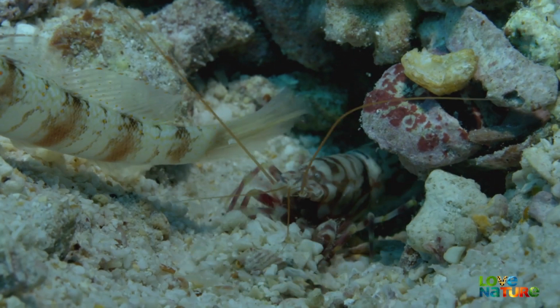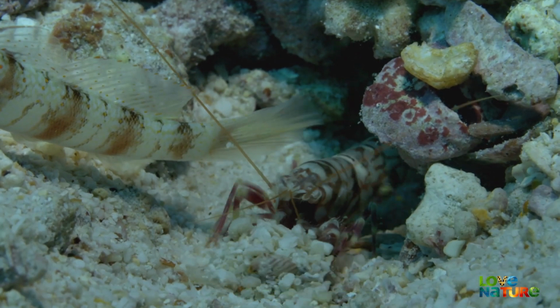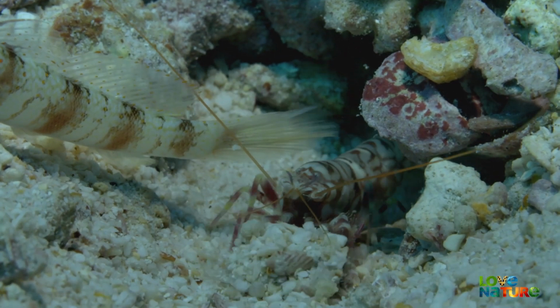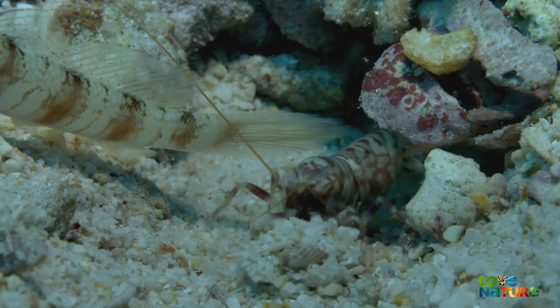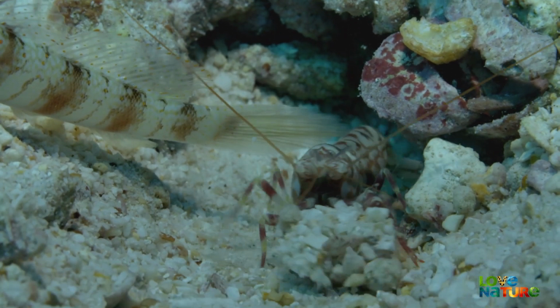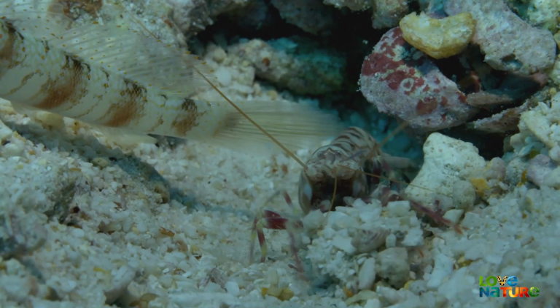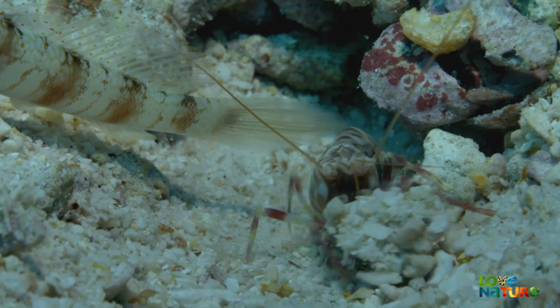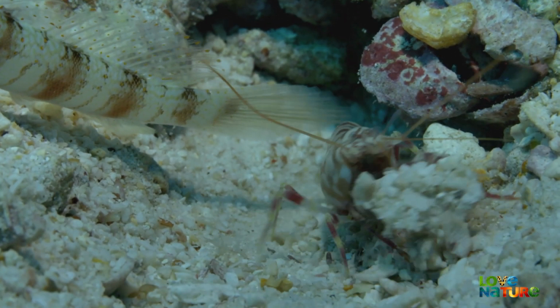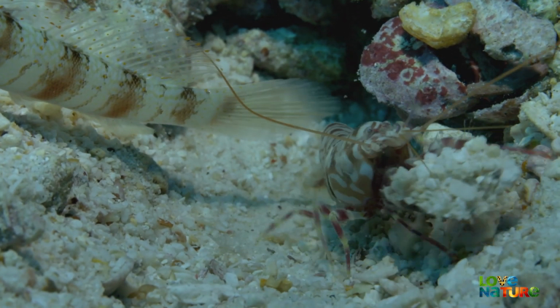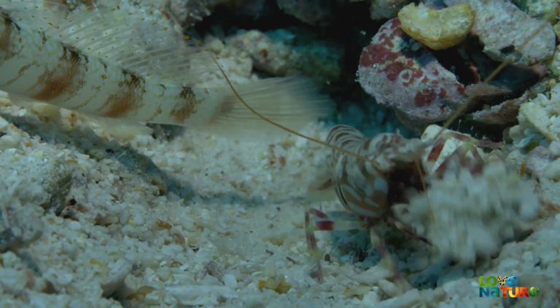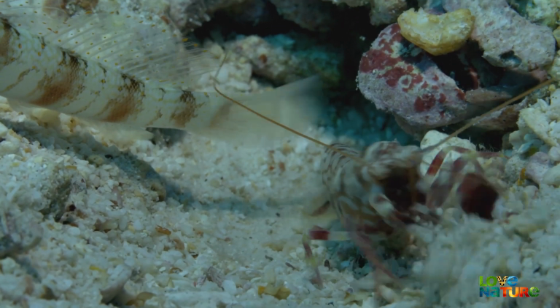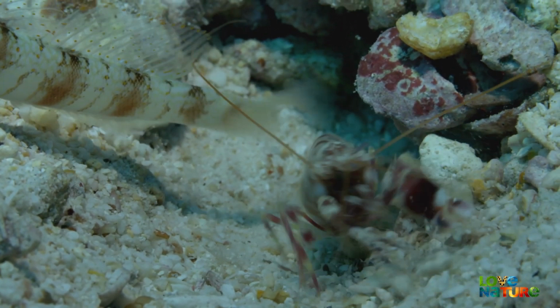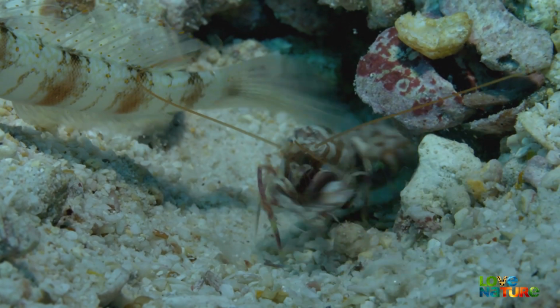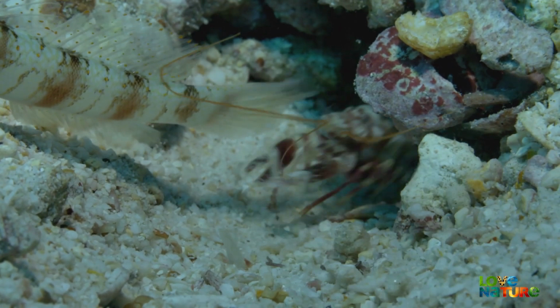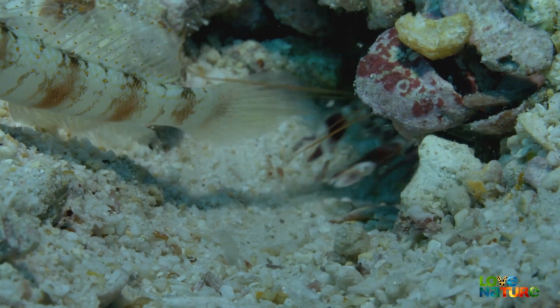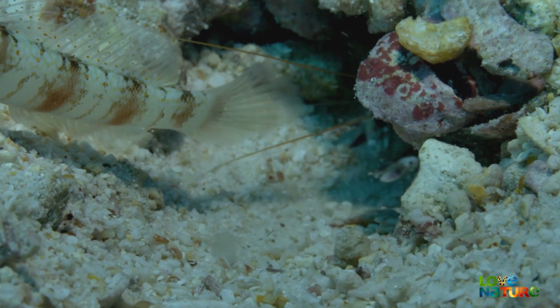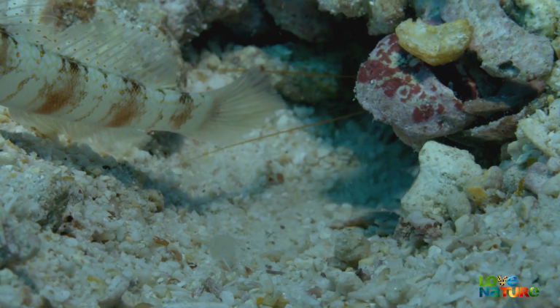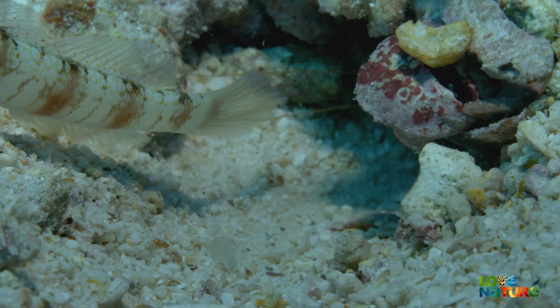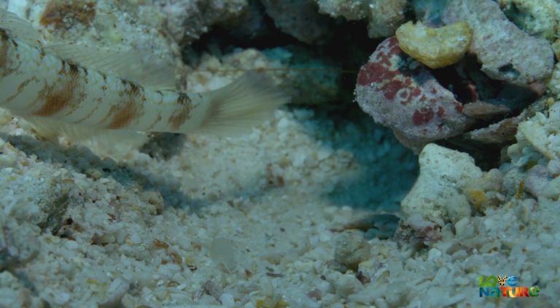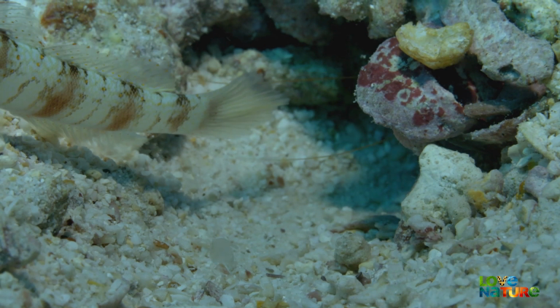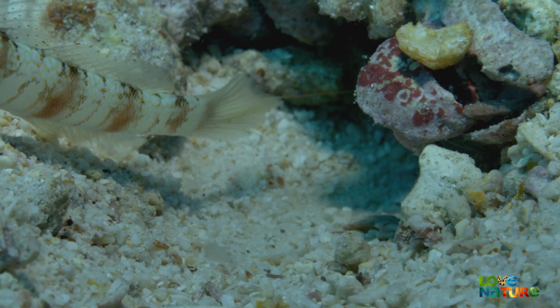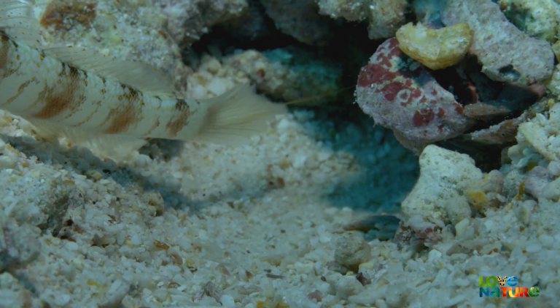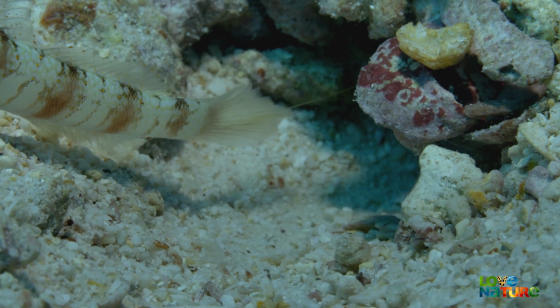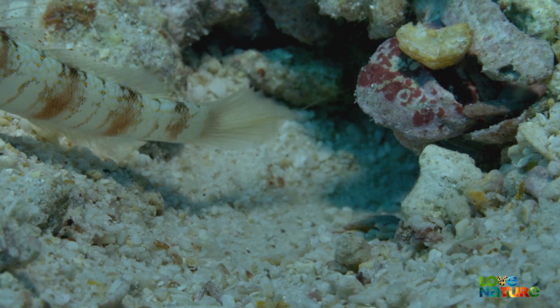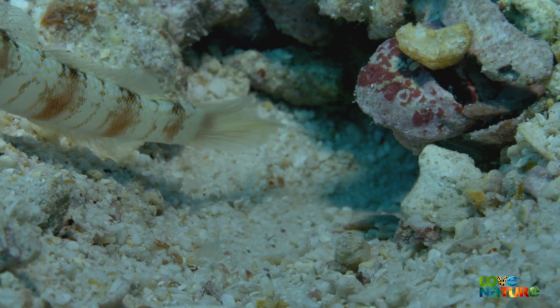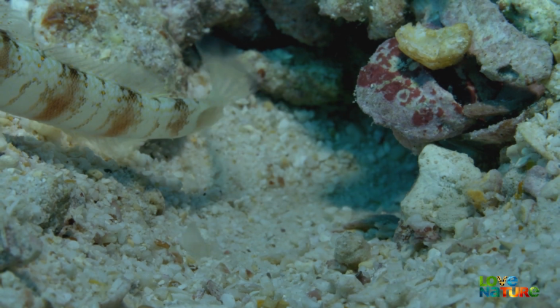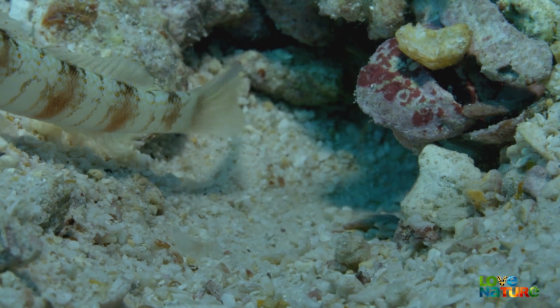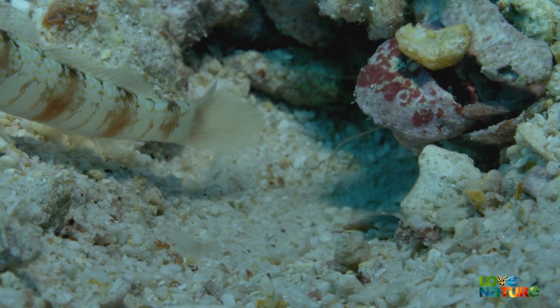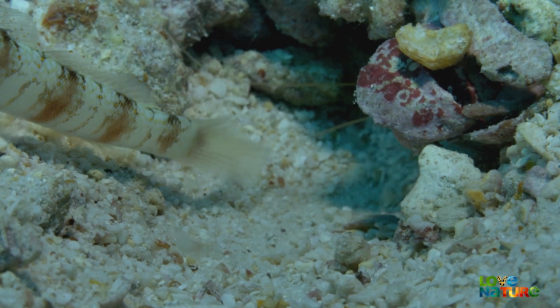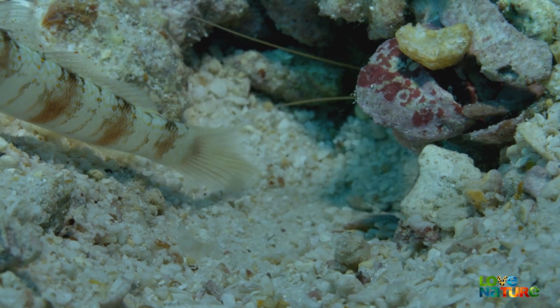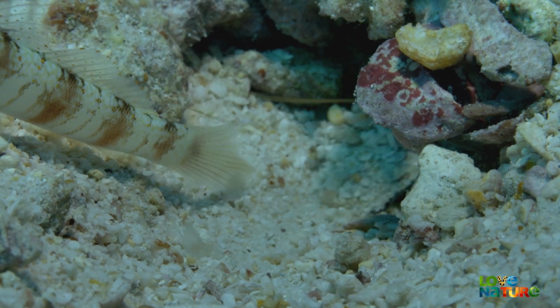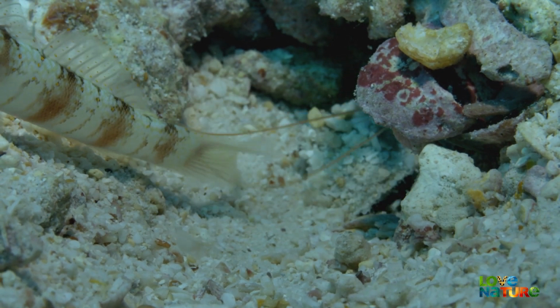Not all species have built-in defenses. Some must find other ways to protect themselves.